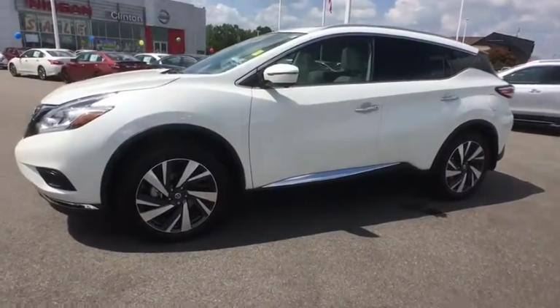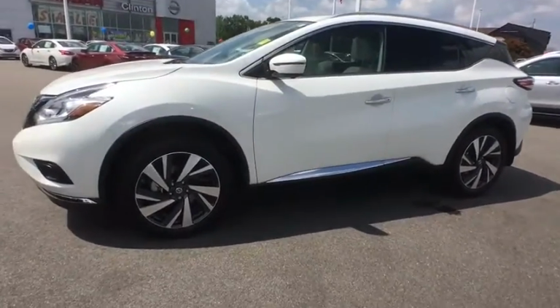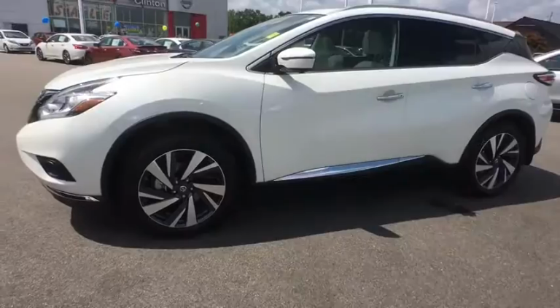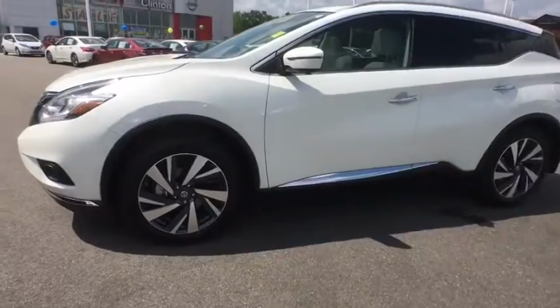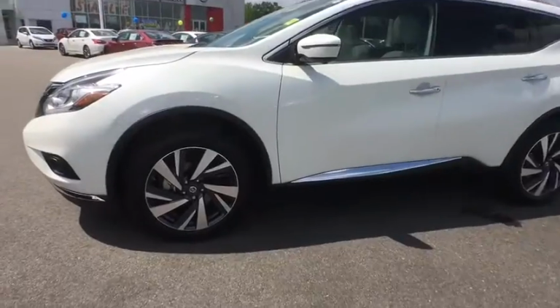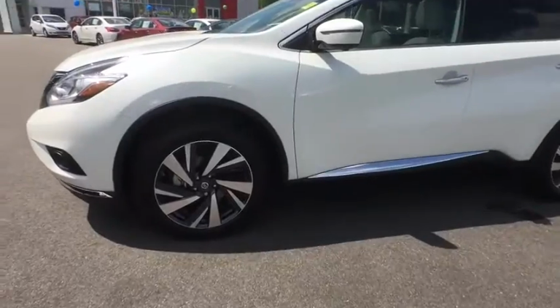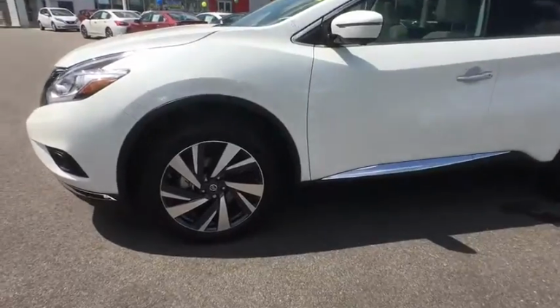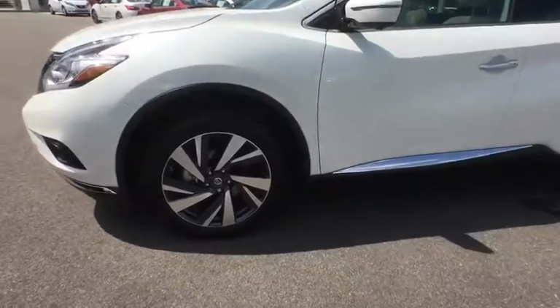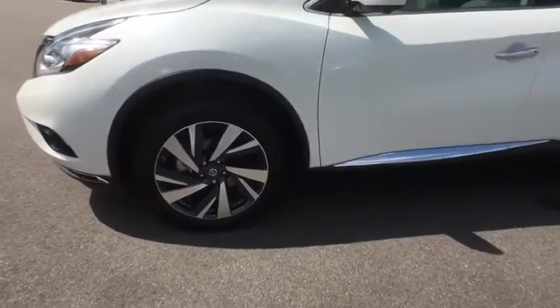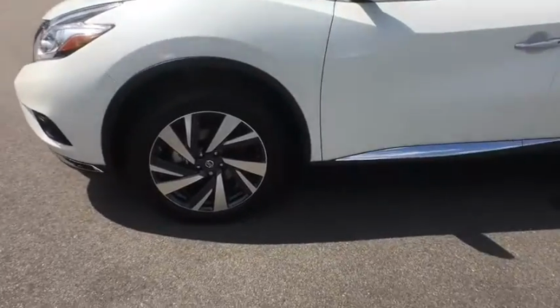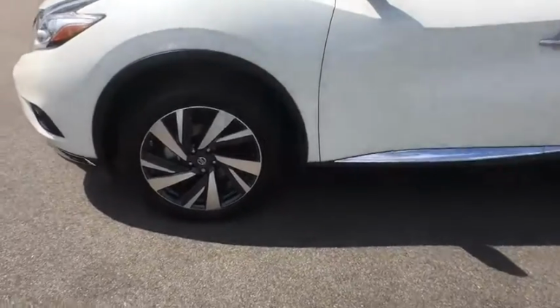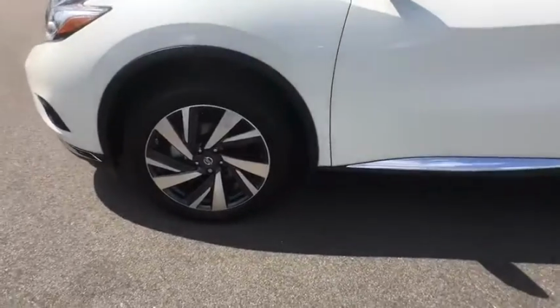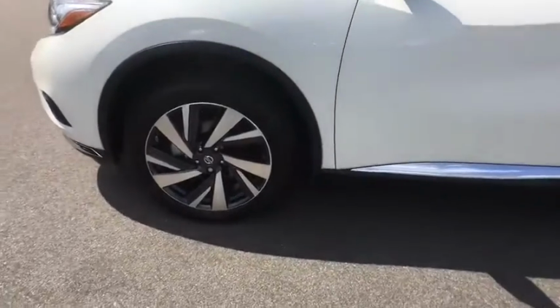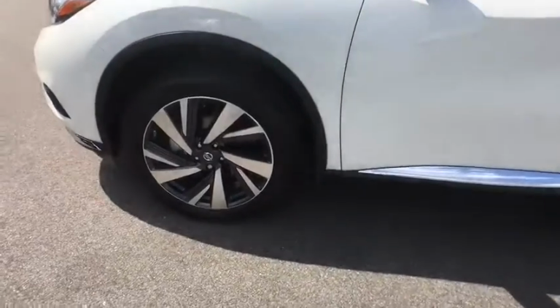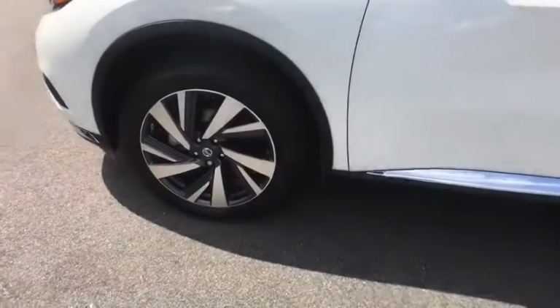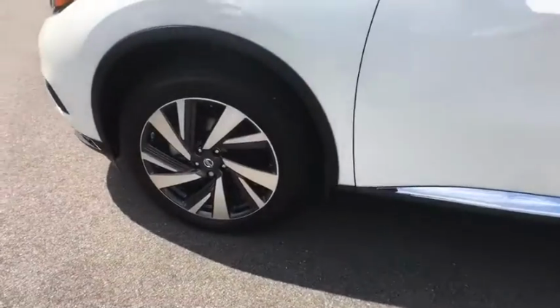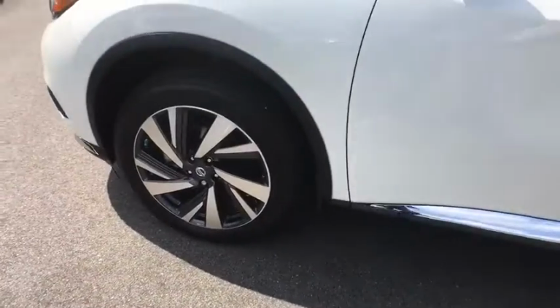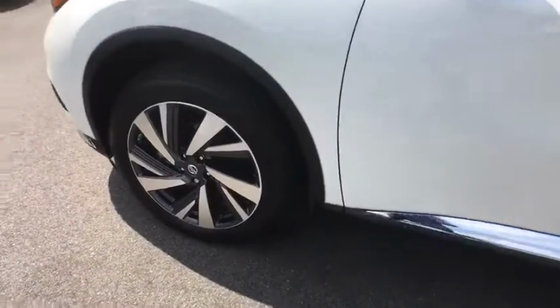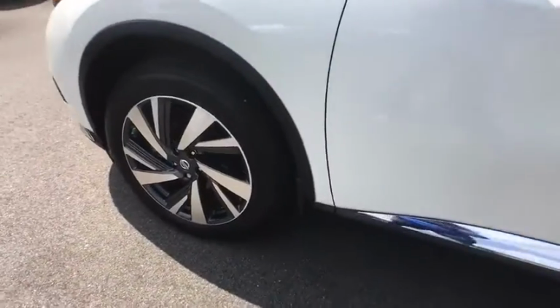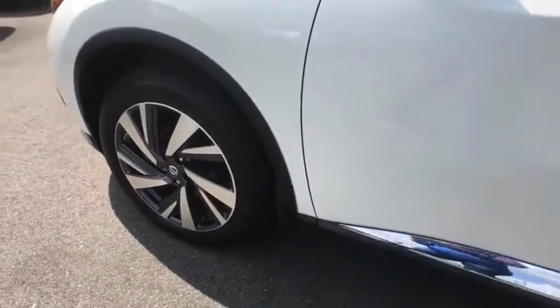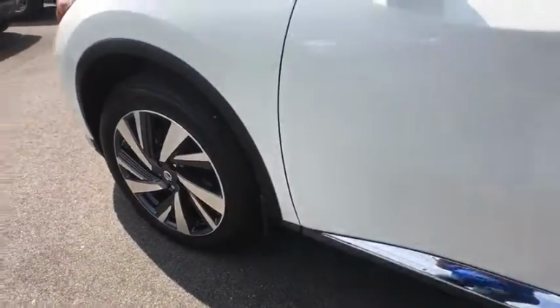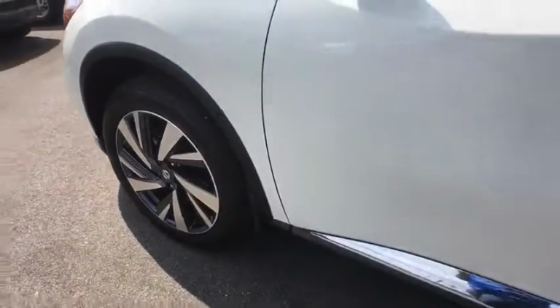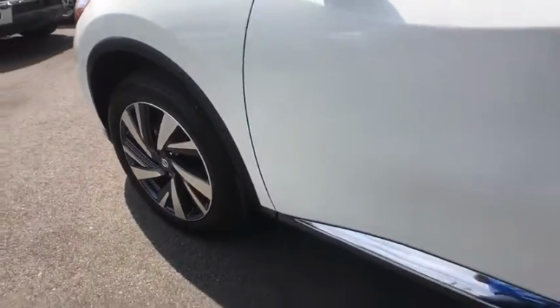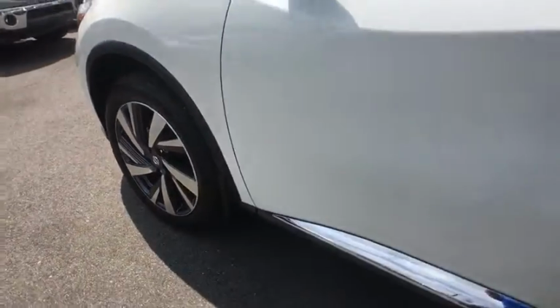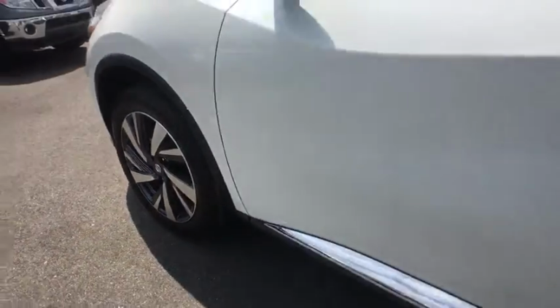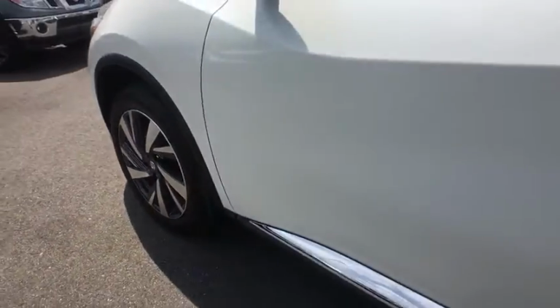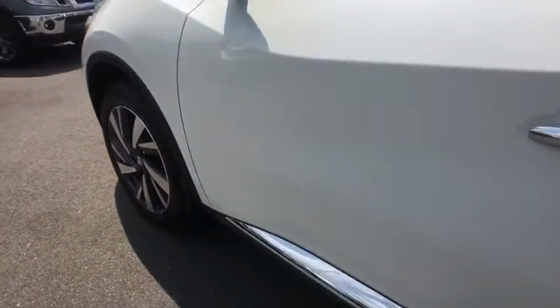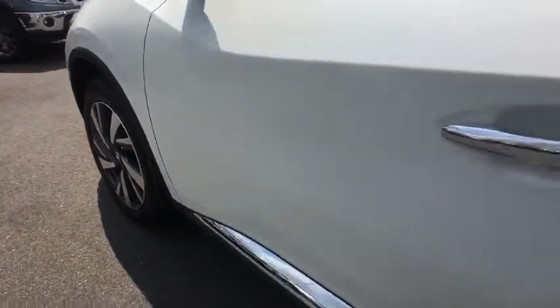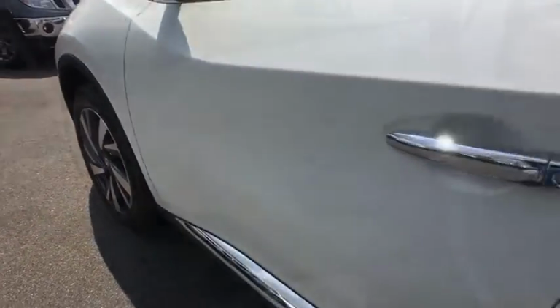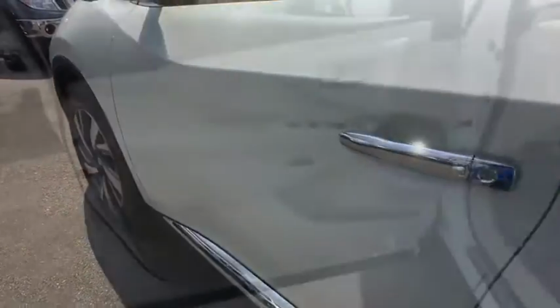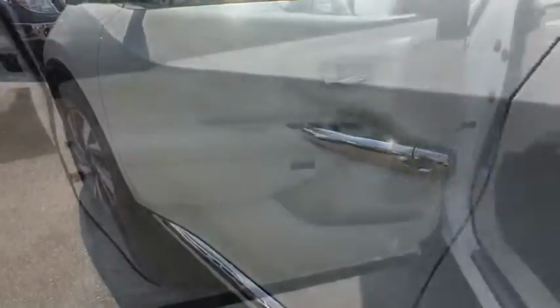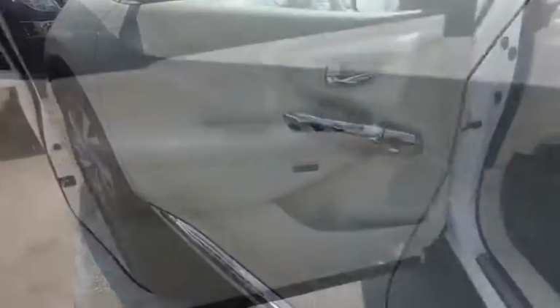Splash guards. This beauty will even make your house keys jealous. Drive it today.